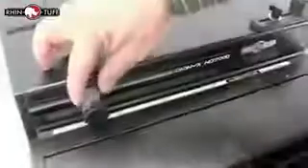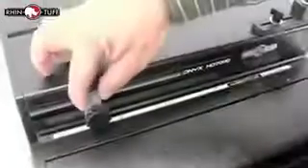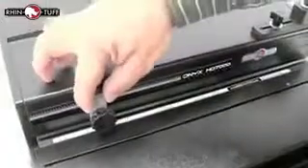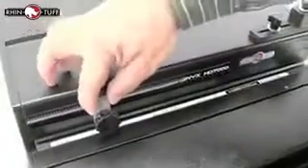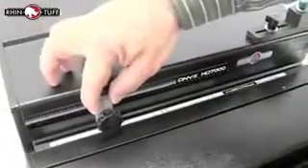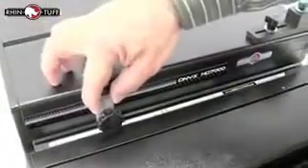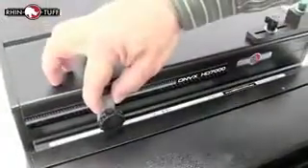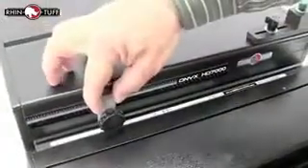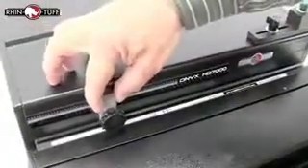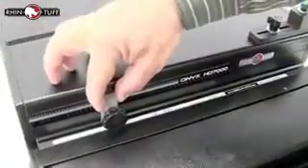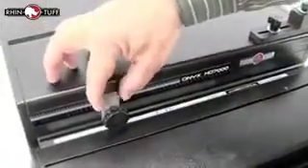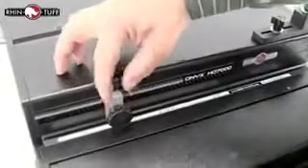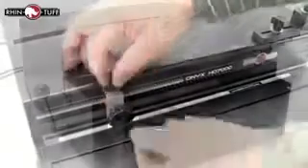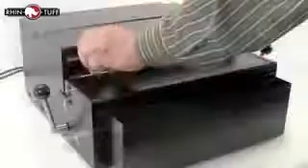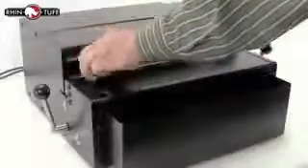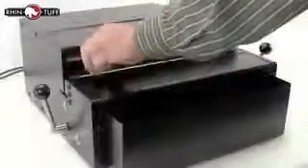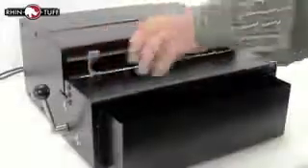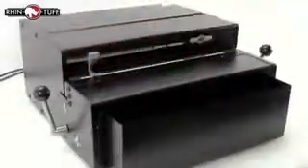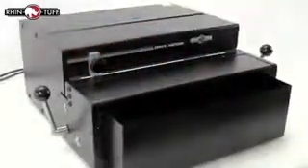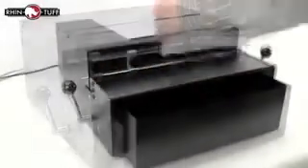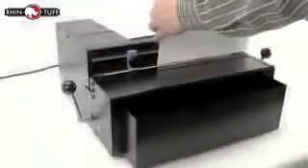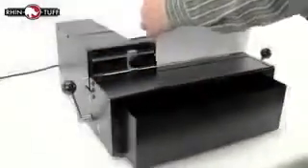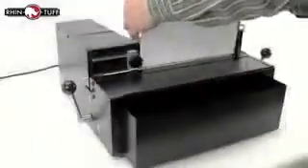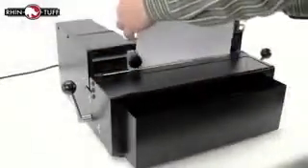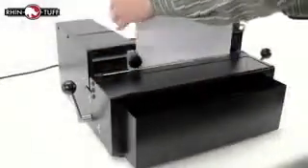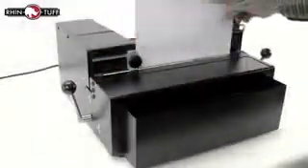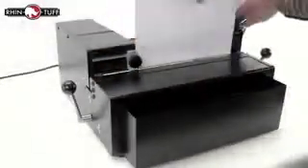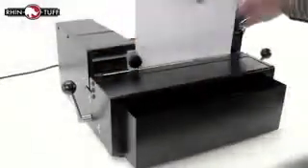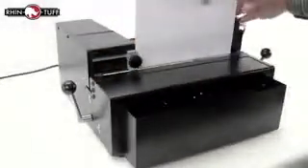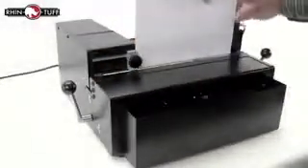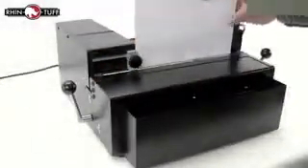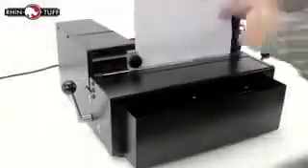The front of the machine has a great paper stop. It's heavy duty and holds things in place so that all pages are consistently punched throughout your entire project.